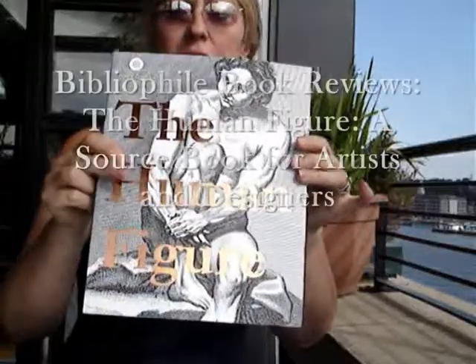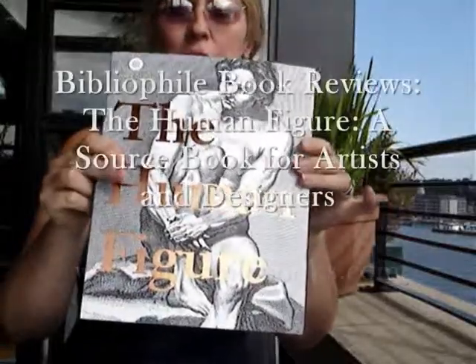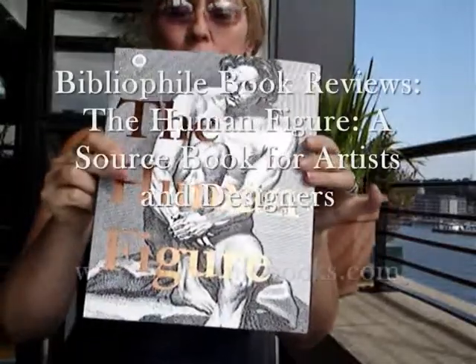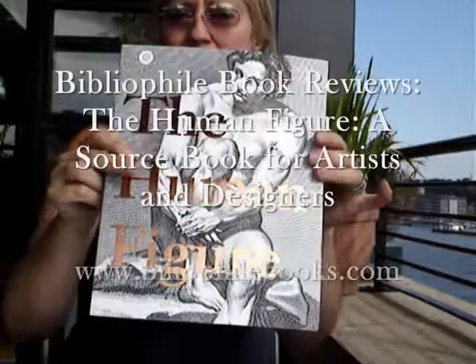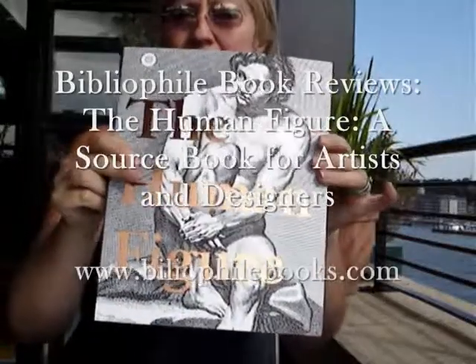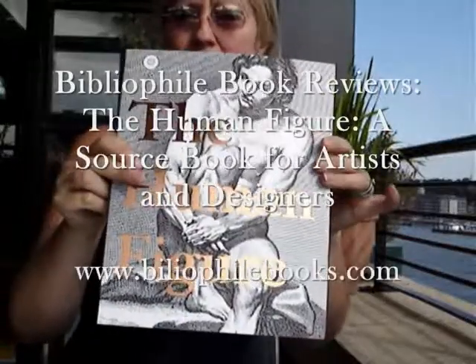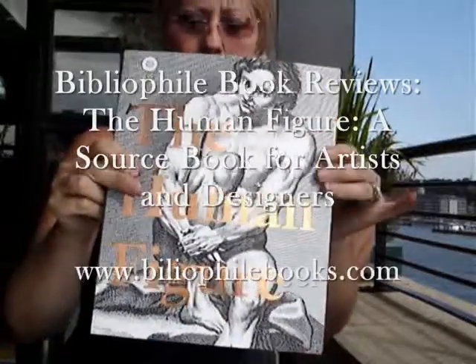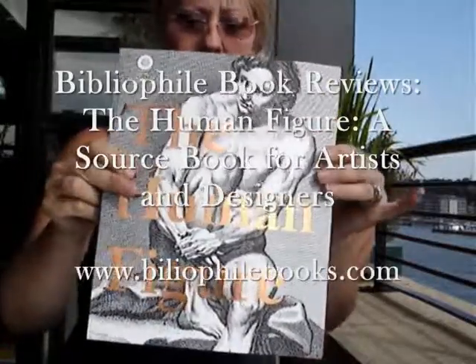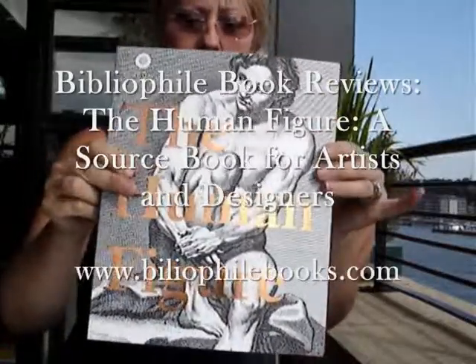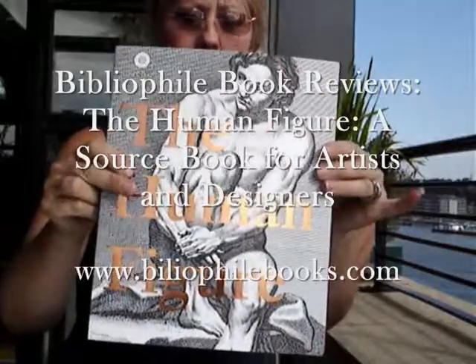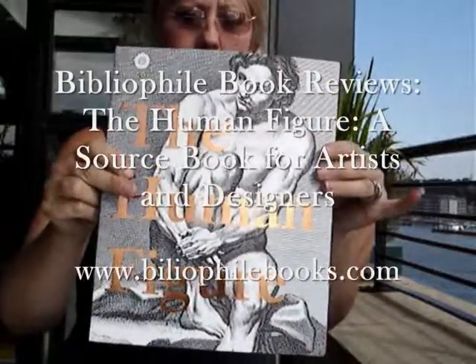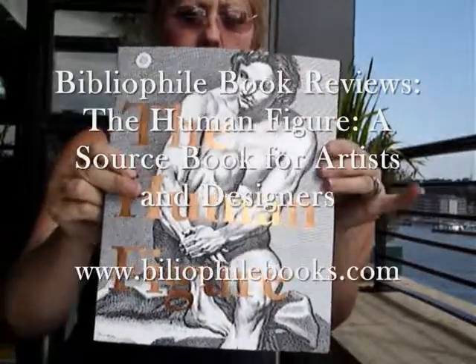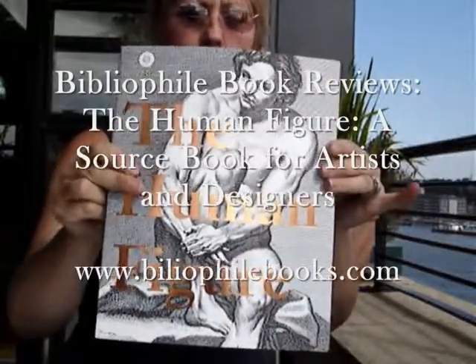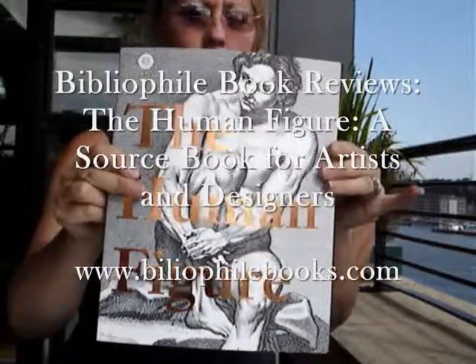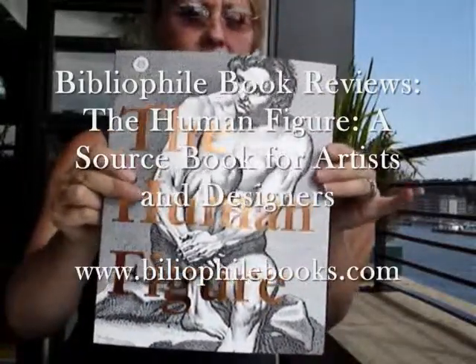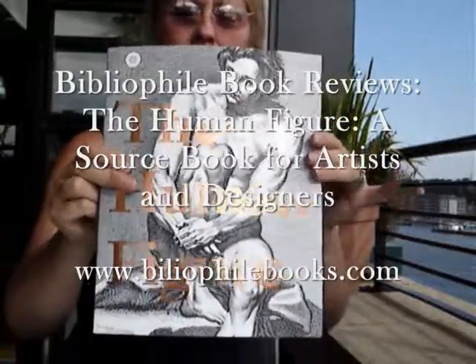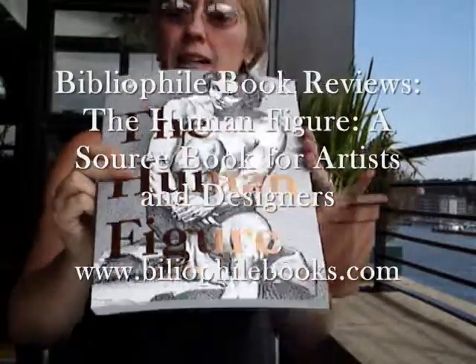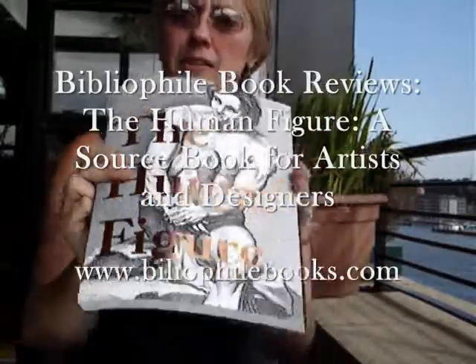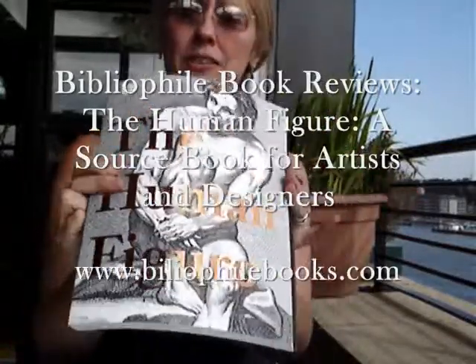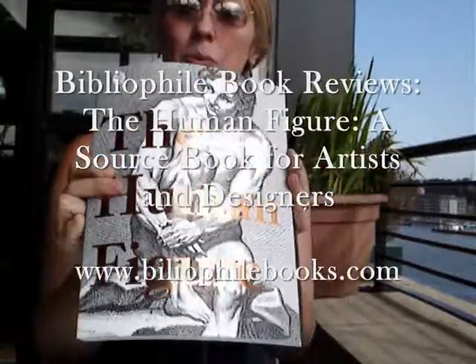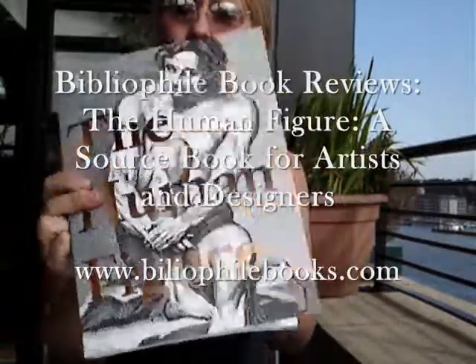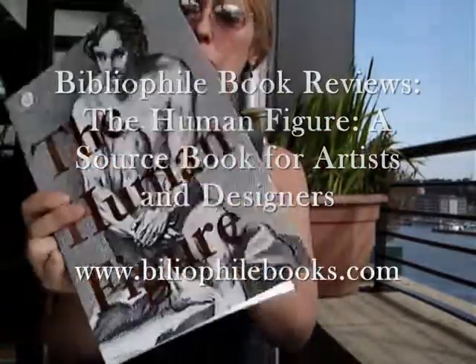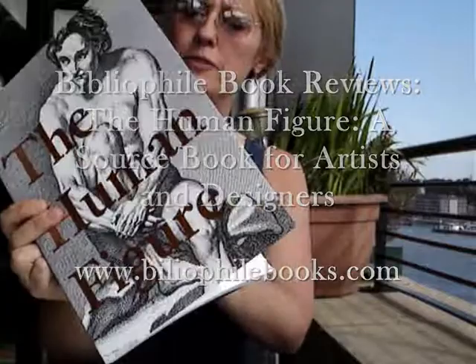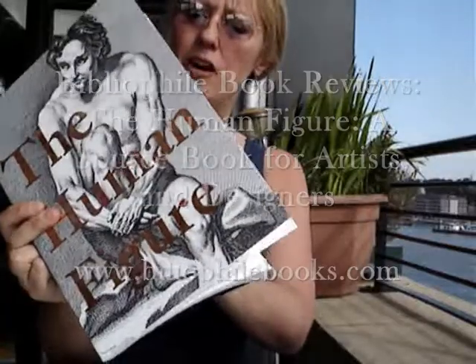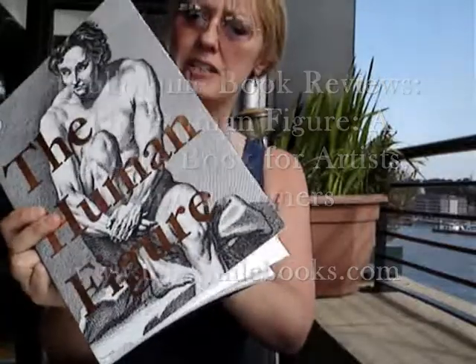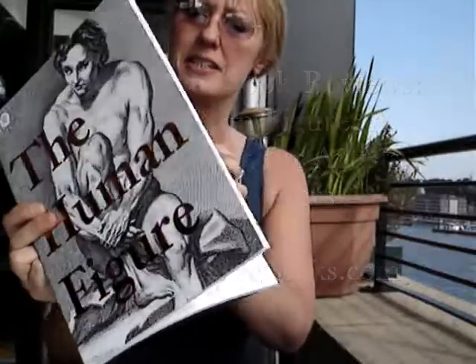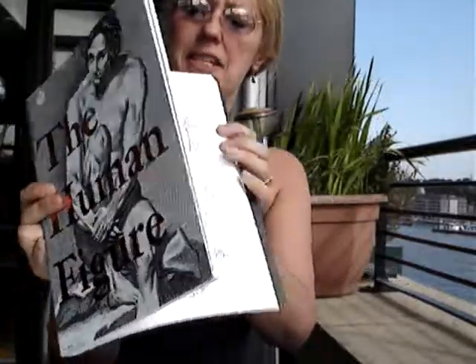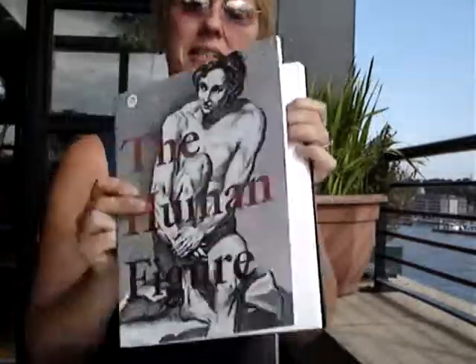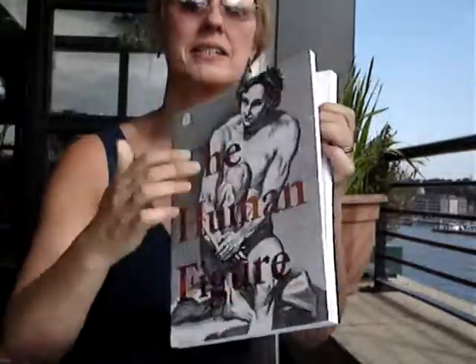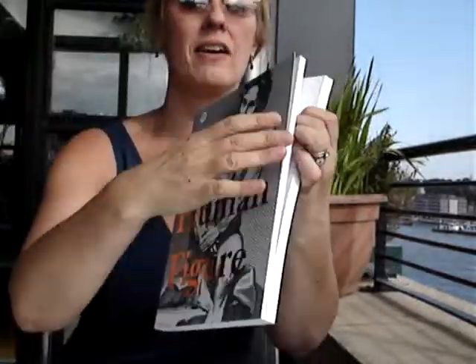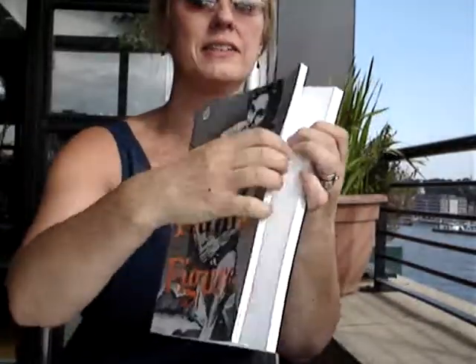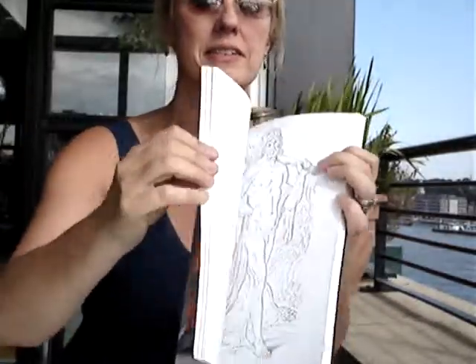The Human Figure by Pepe Van Rugen. This is a sourcebook for artists and designers.